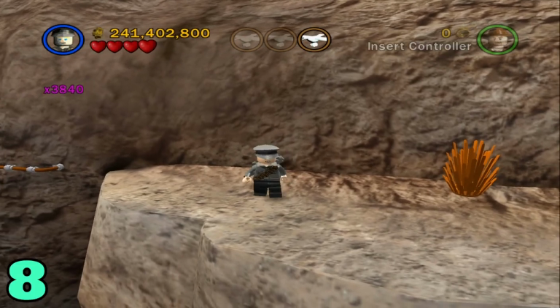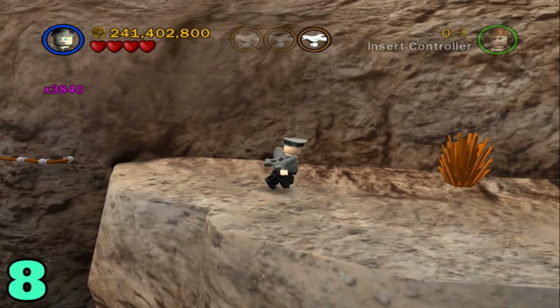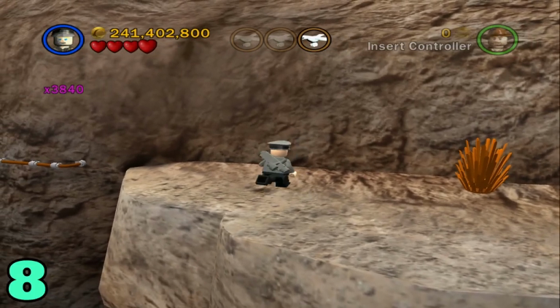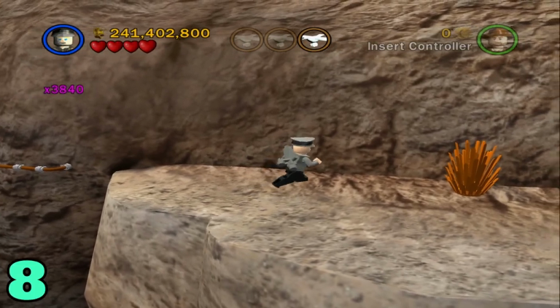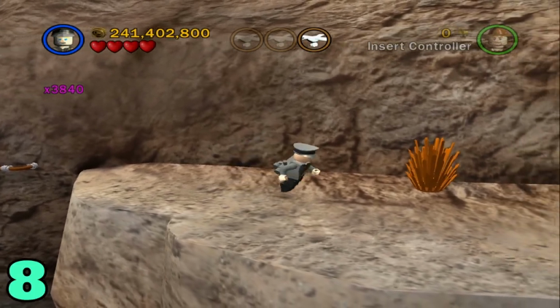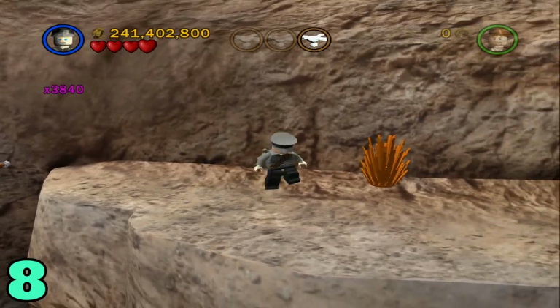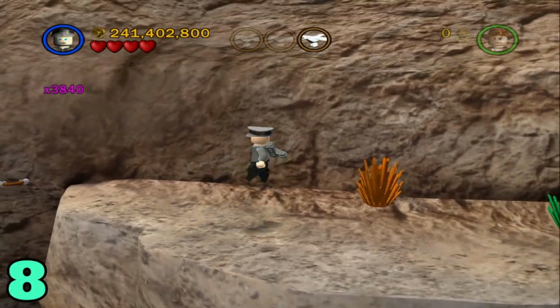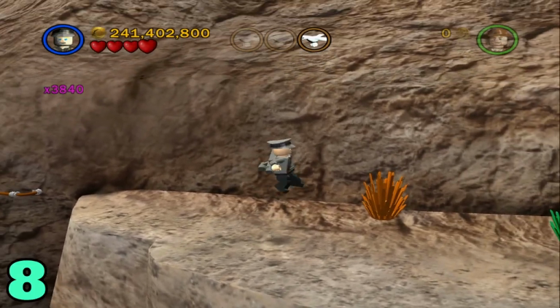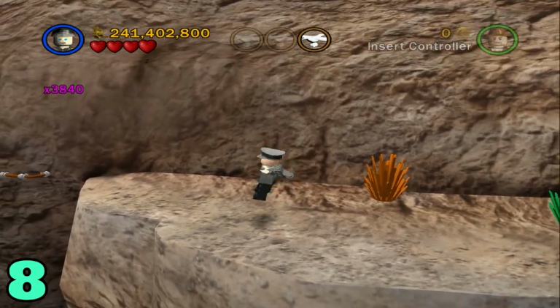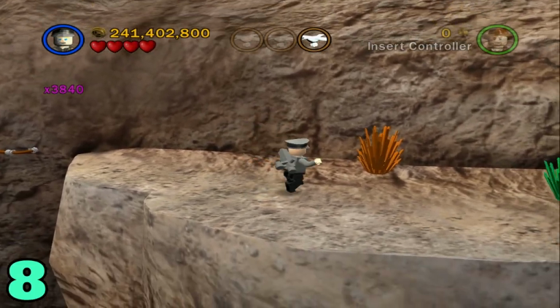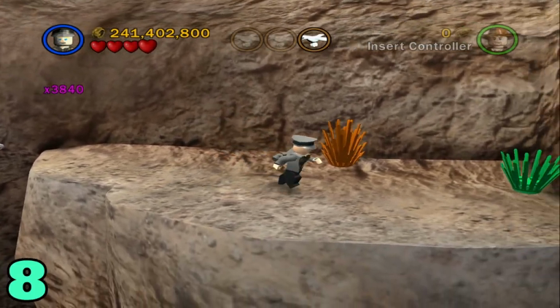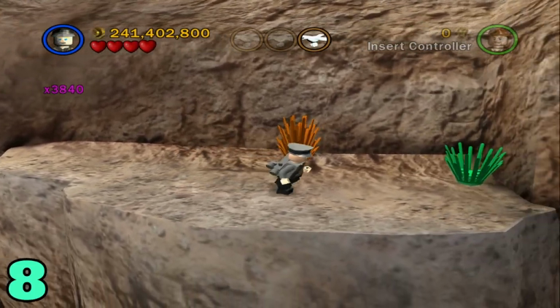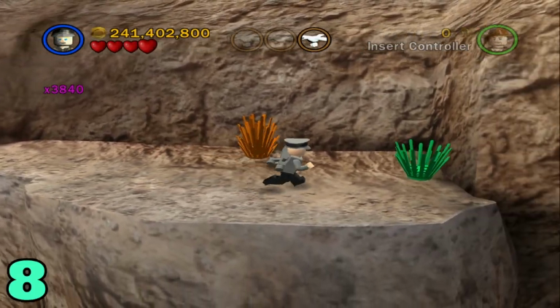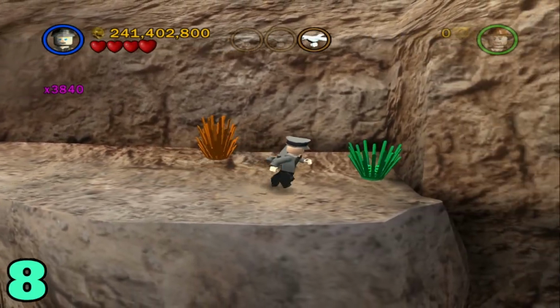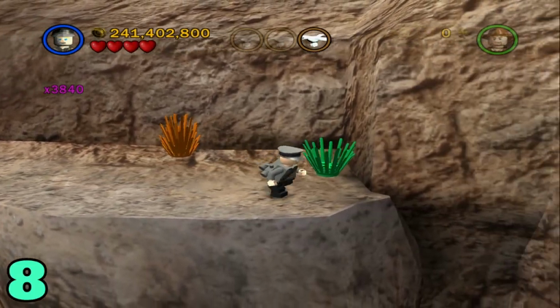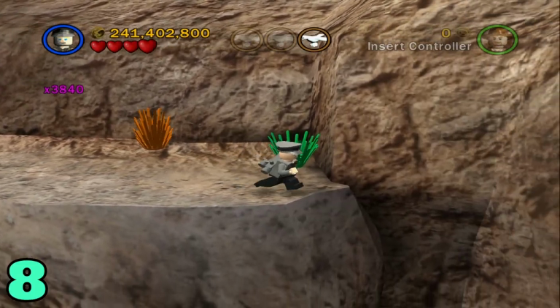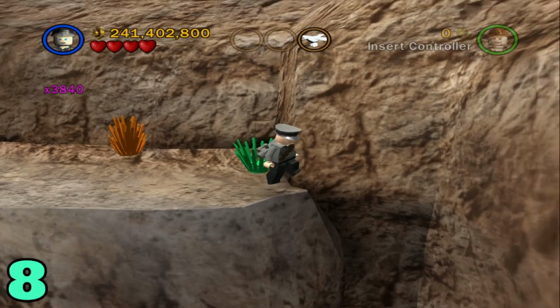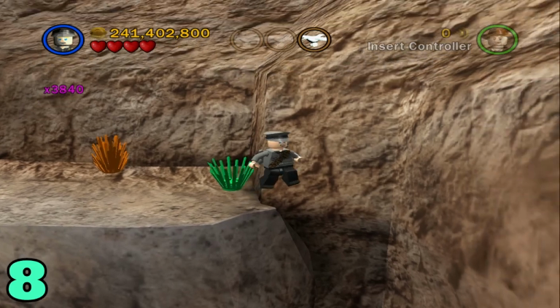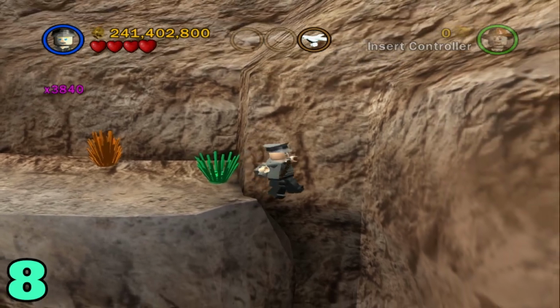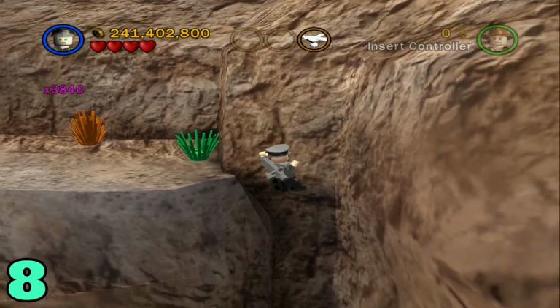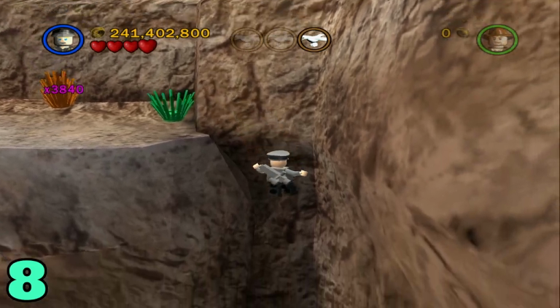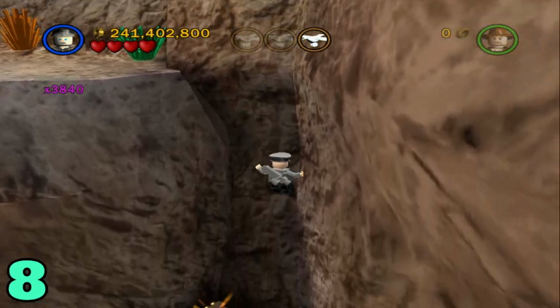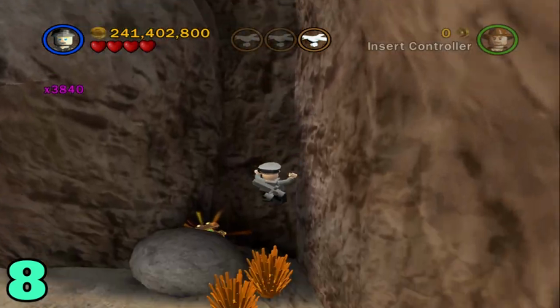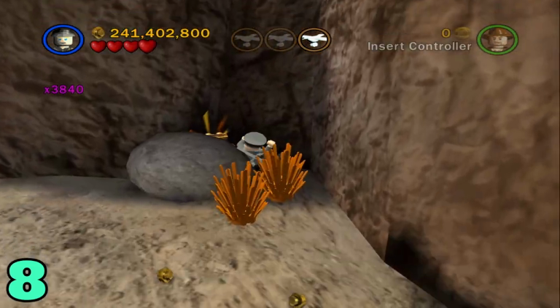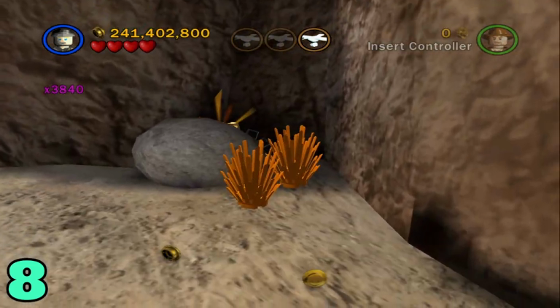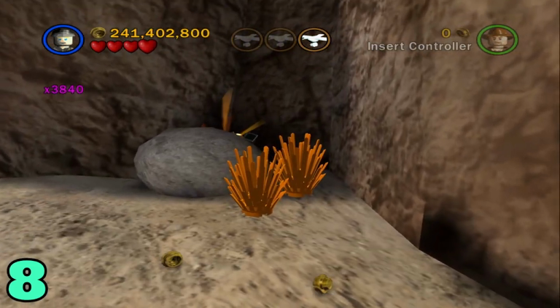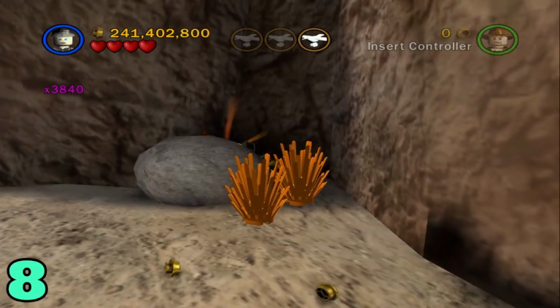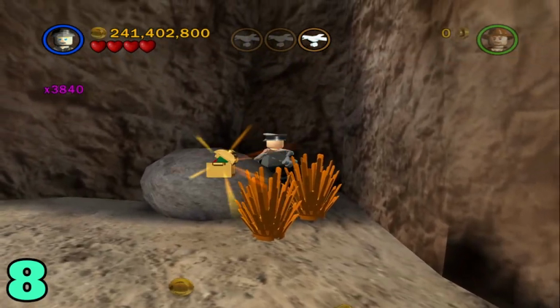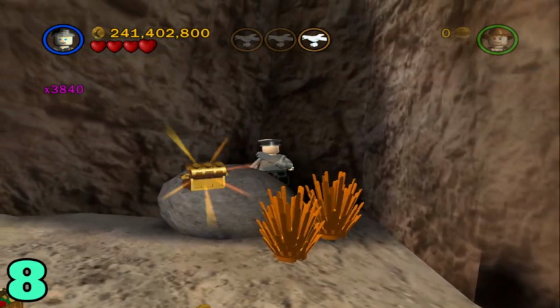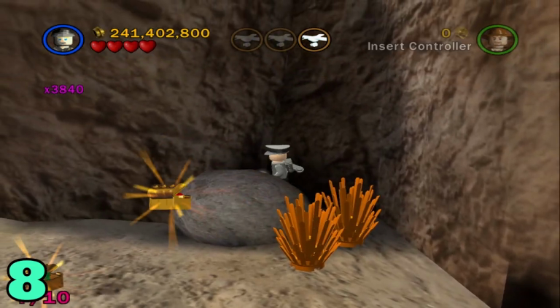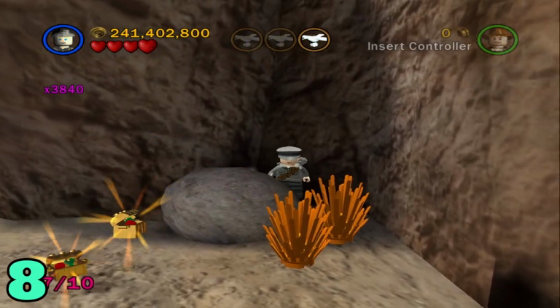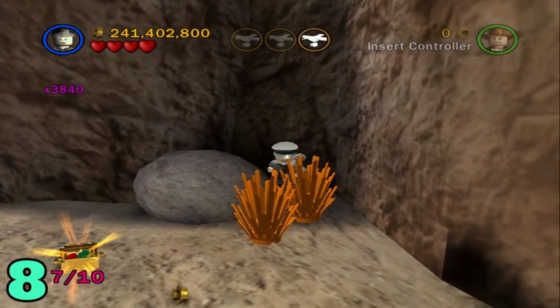Artifact number eight: from the spot where you get the second set of birds, all you got to do is jump off this right side, and hidden behind this rock is the artifact.